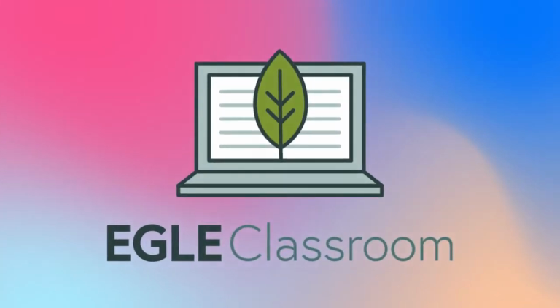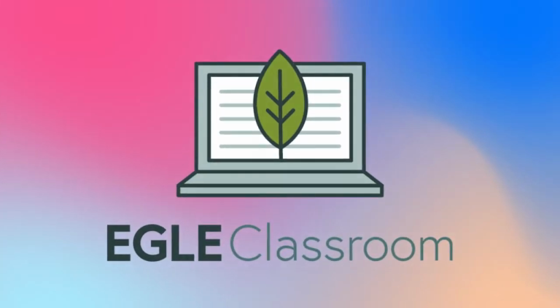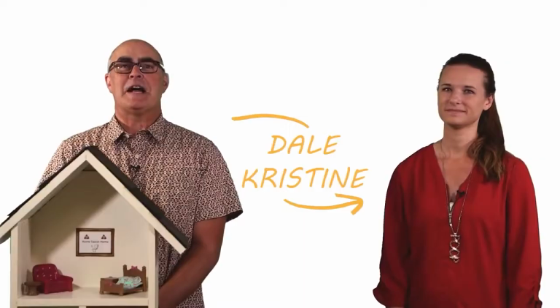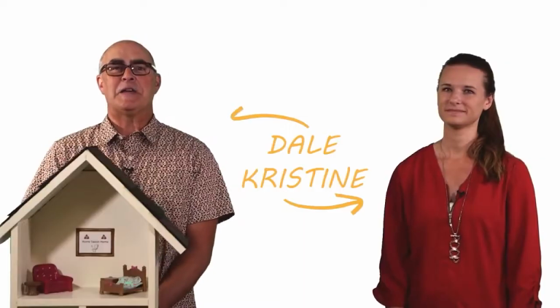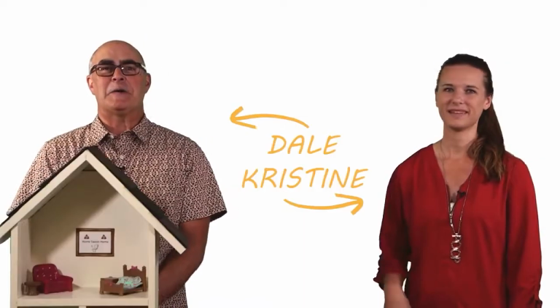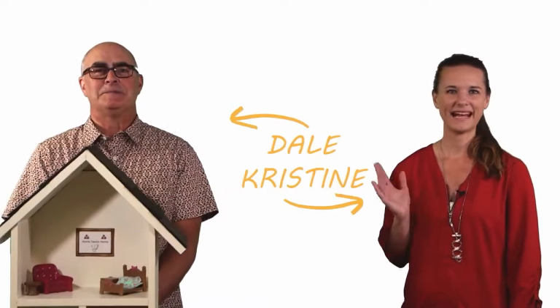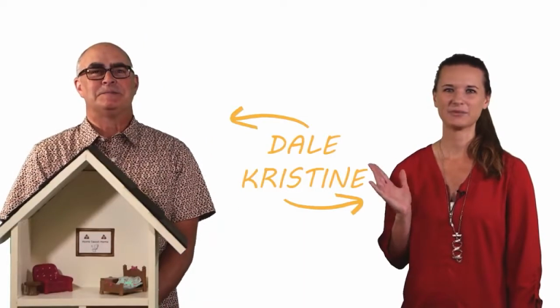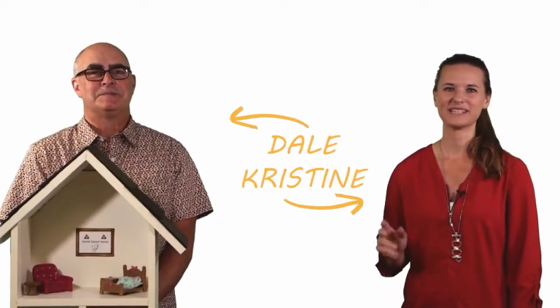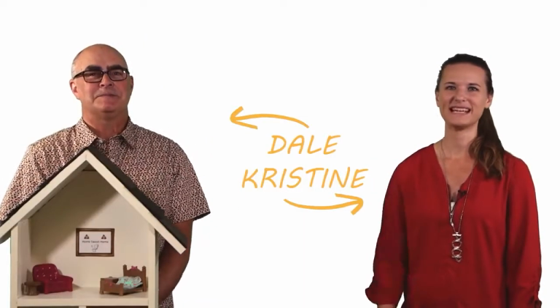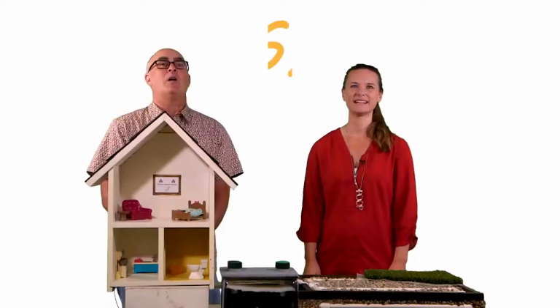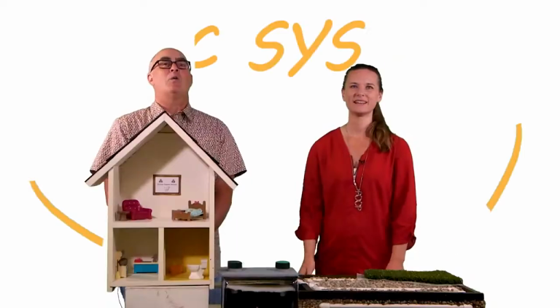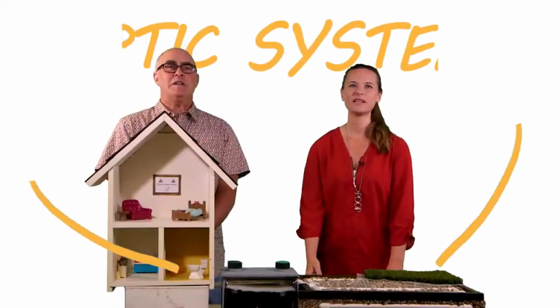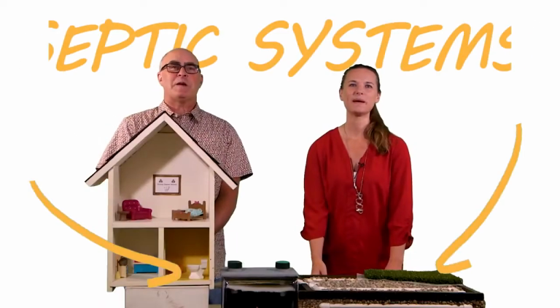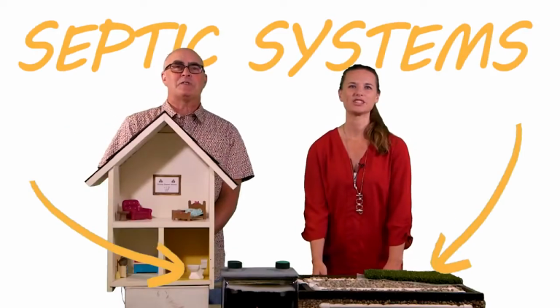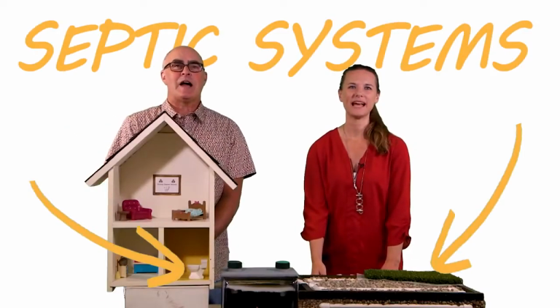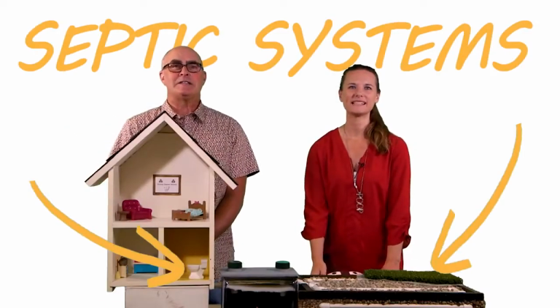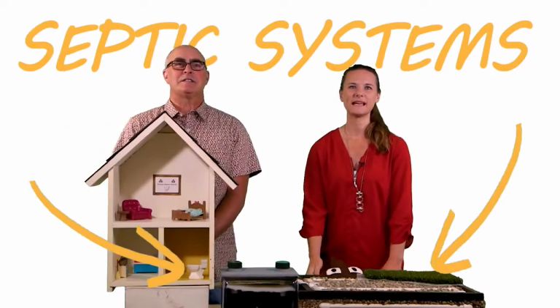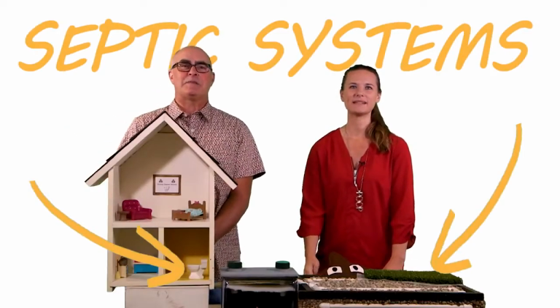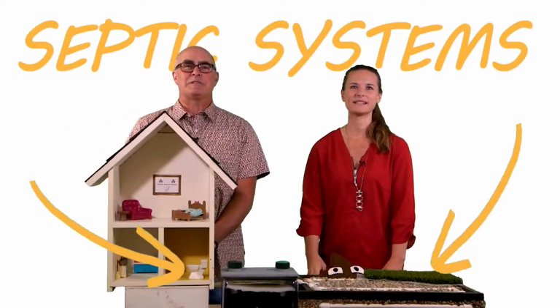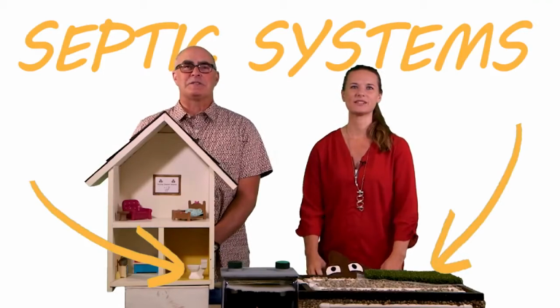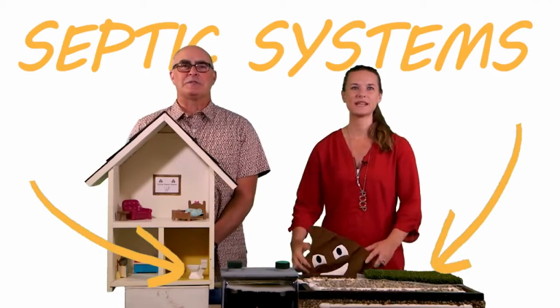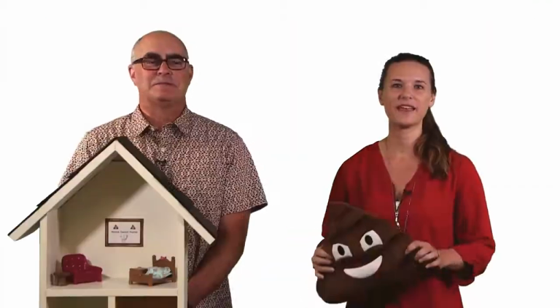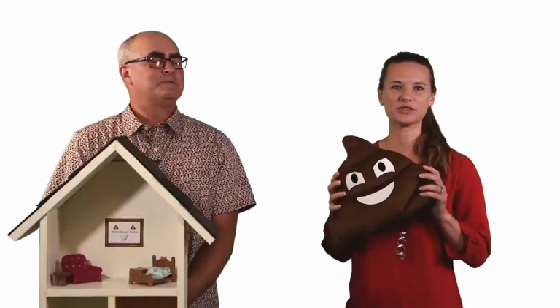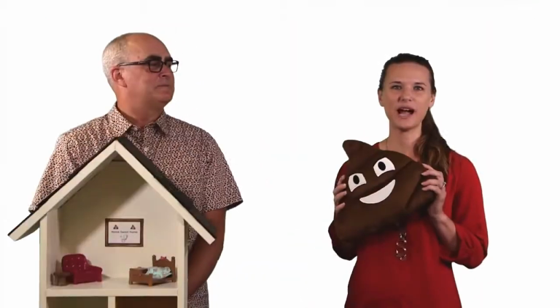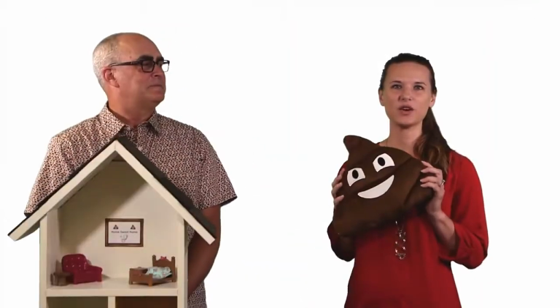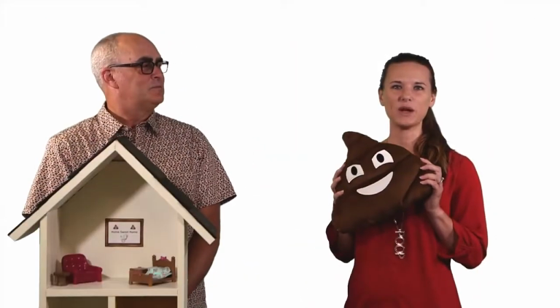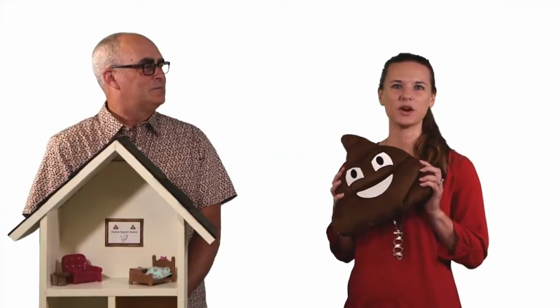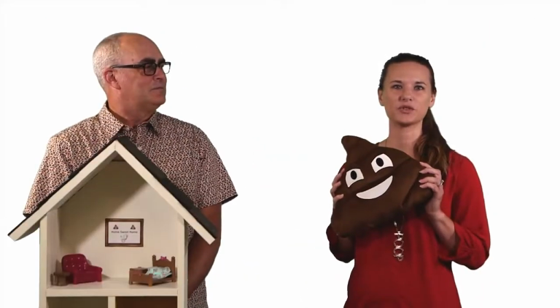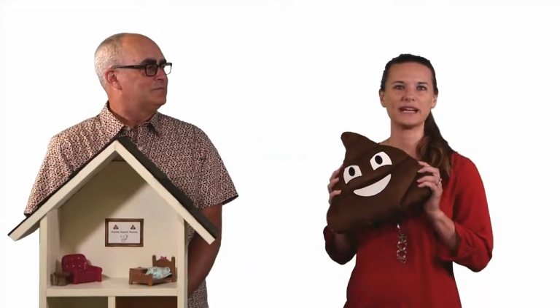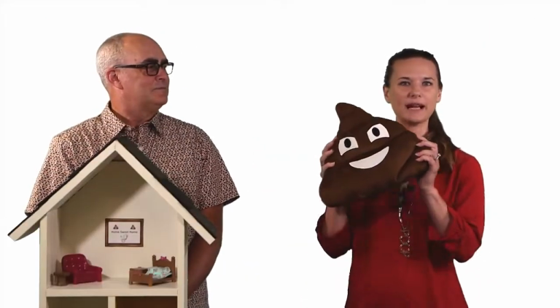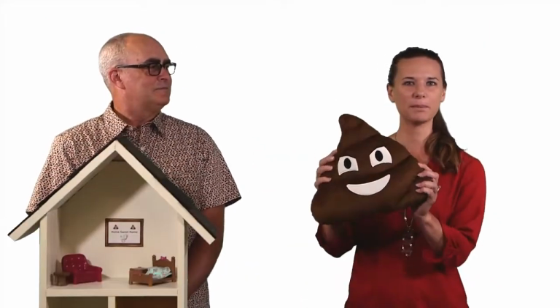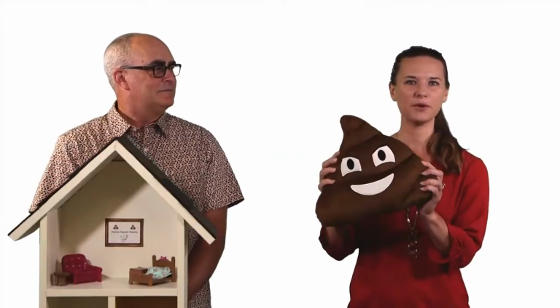Hi, I'm Dale. And I'm Christine. We specialize in septic systems. That's right, we work with treating poop.